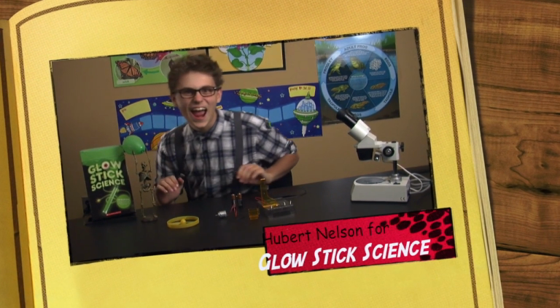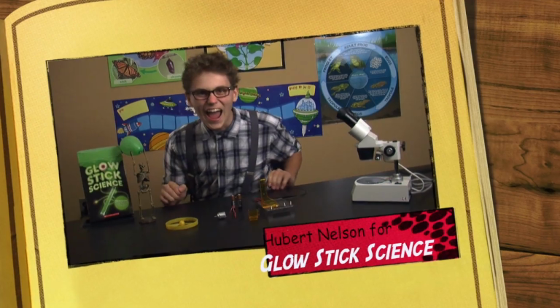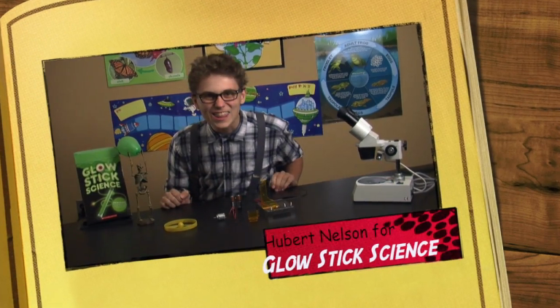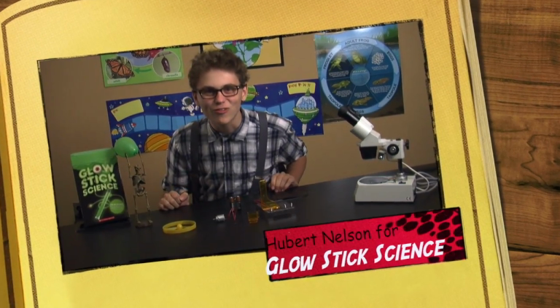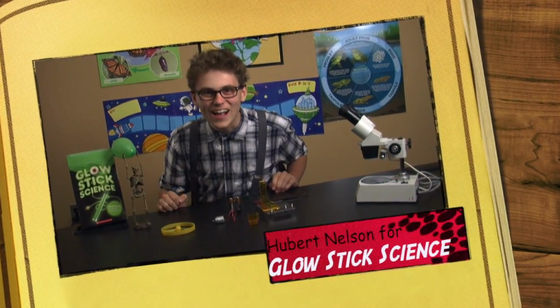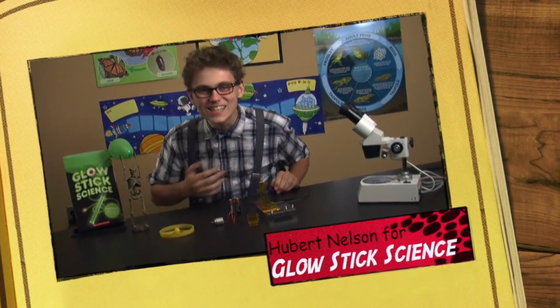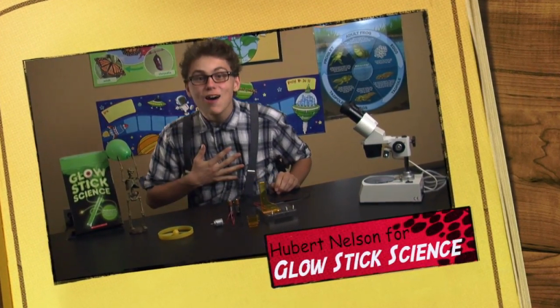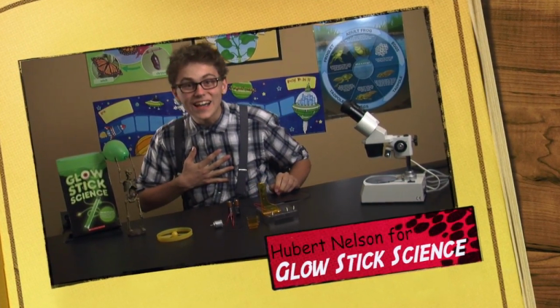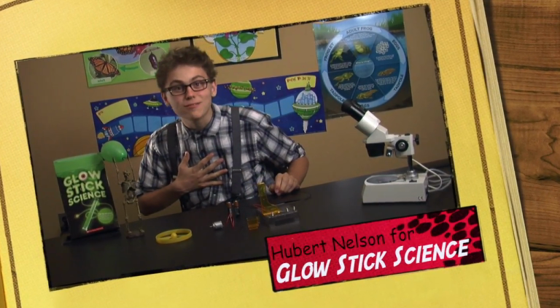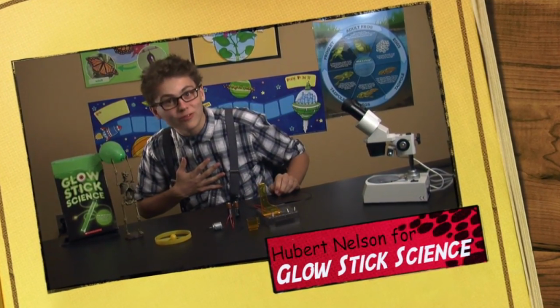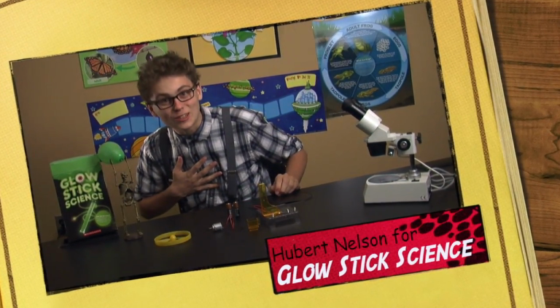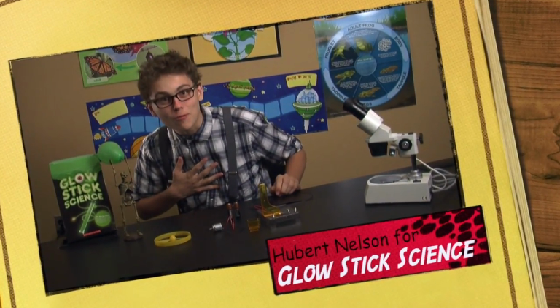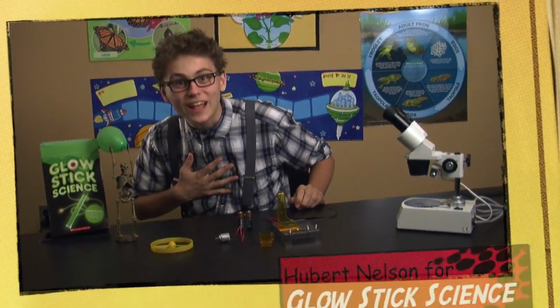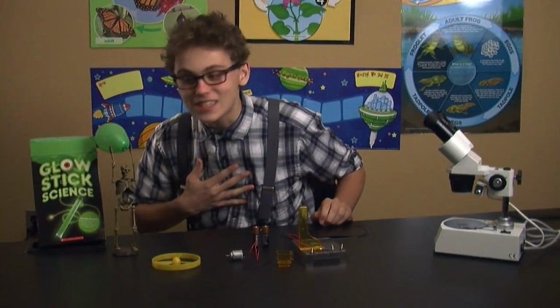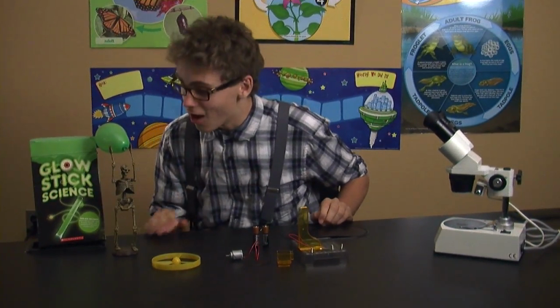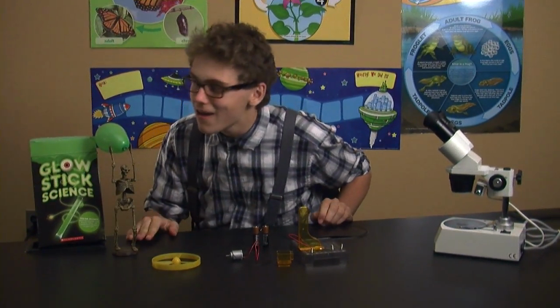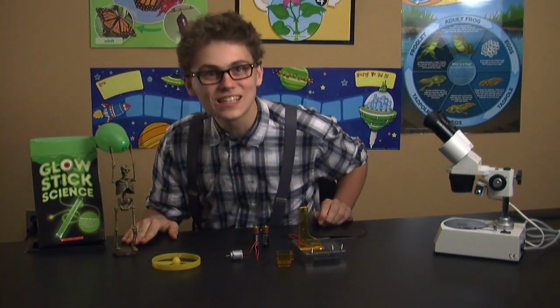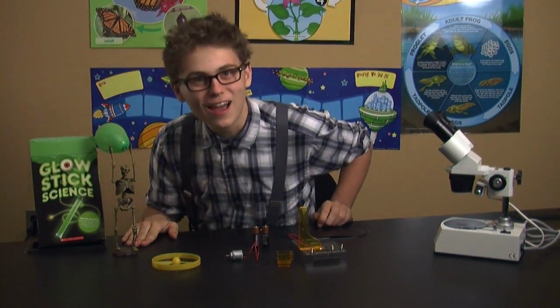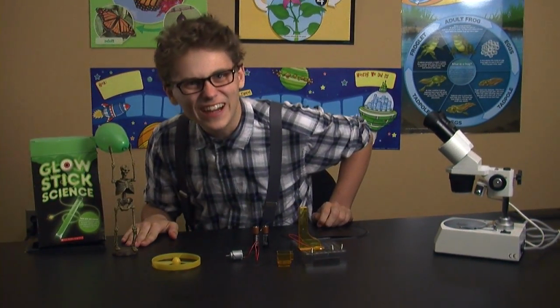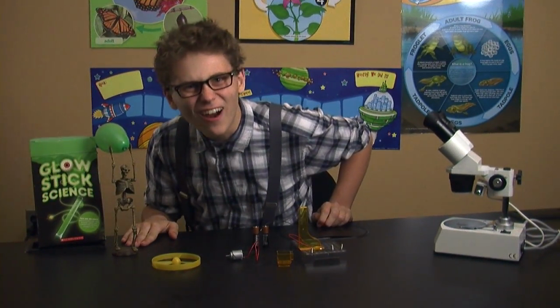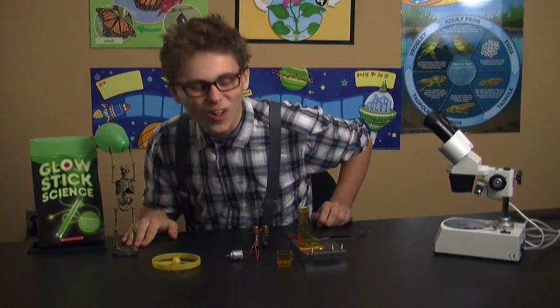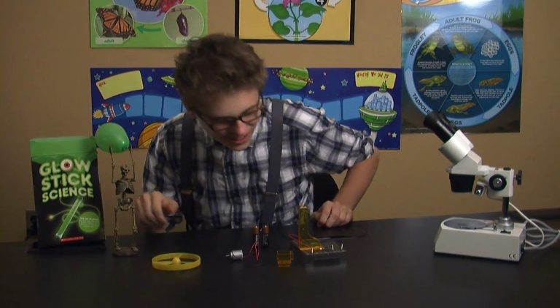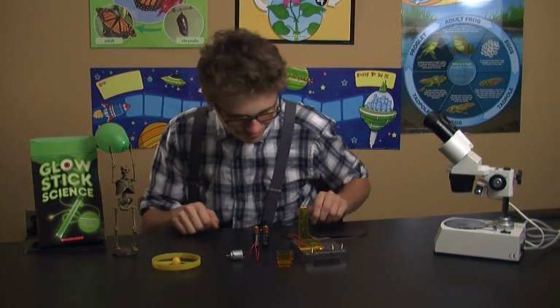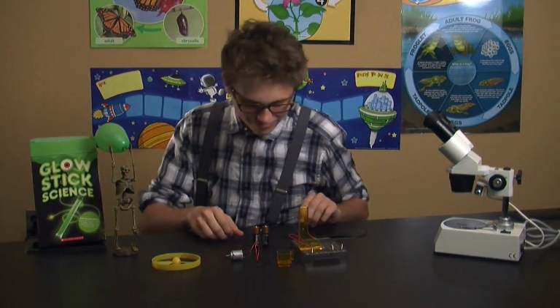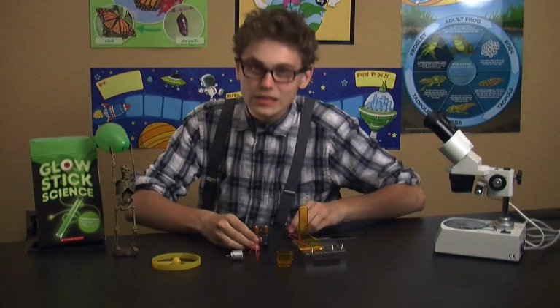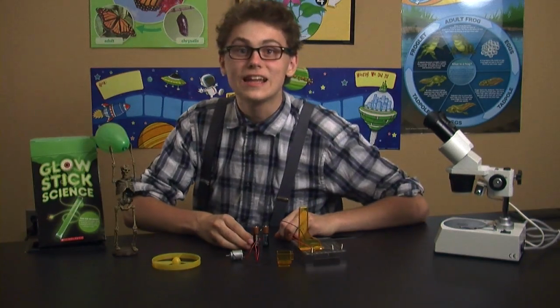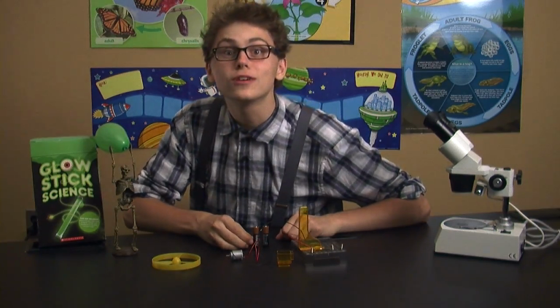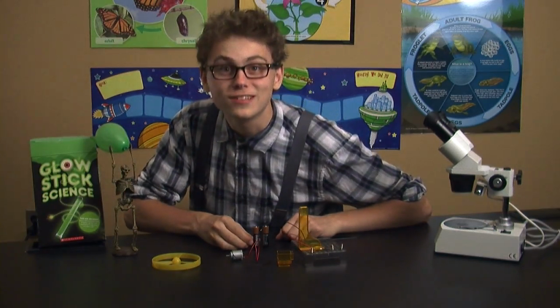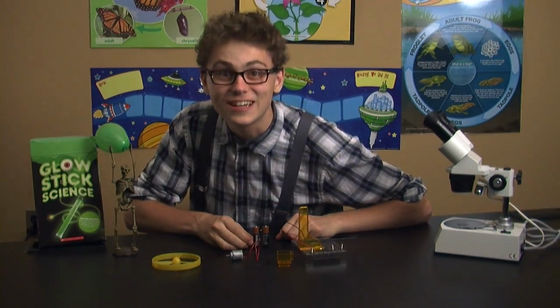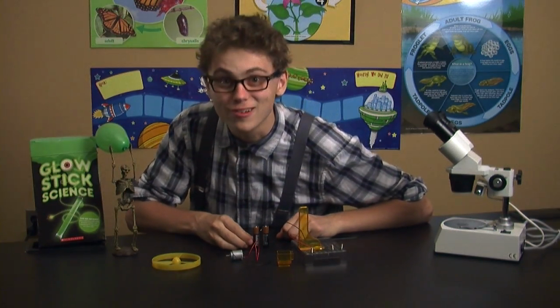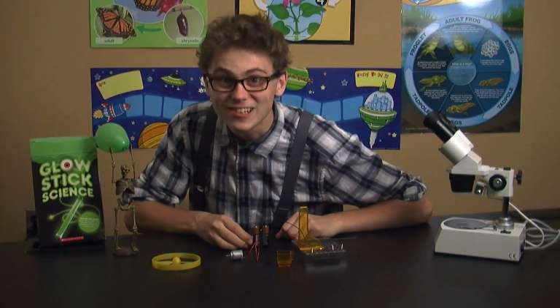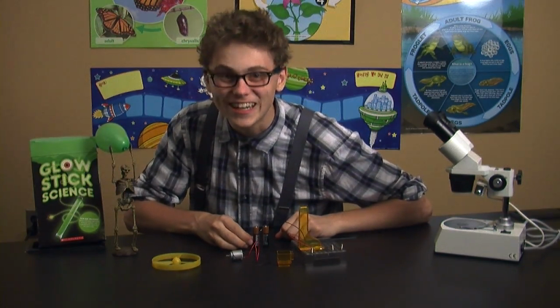Hey there friends! My name is Professor Hubert Nelson, and this is my friend Harold. Today we're going to be talking about circuits.